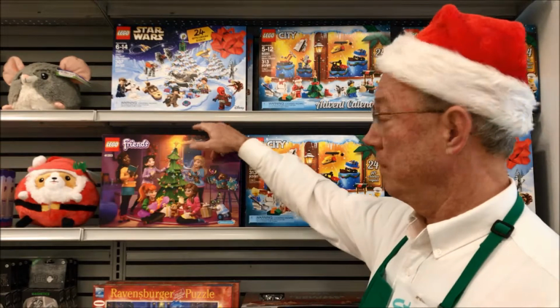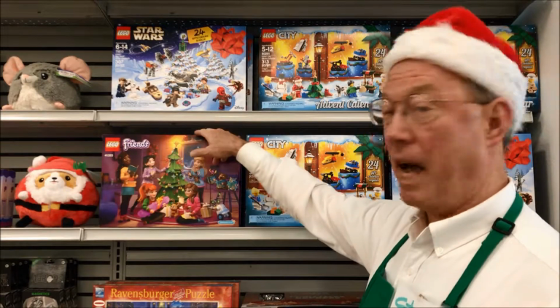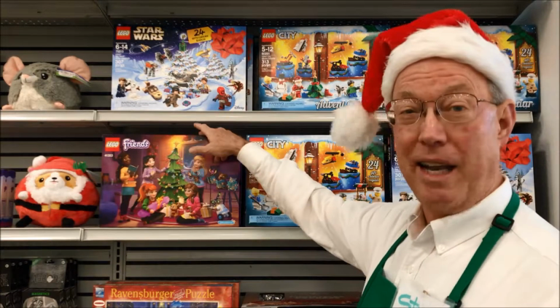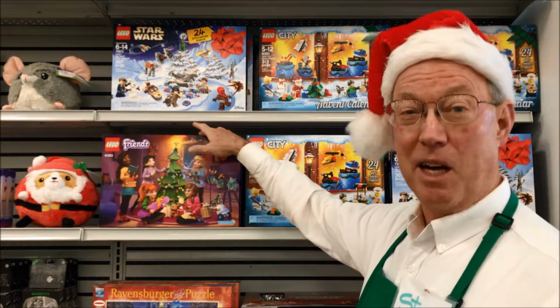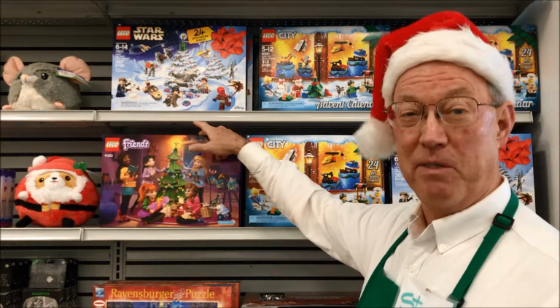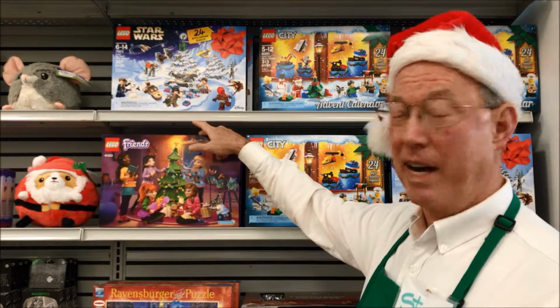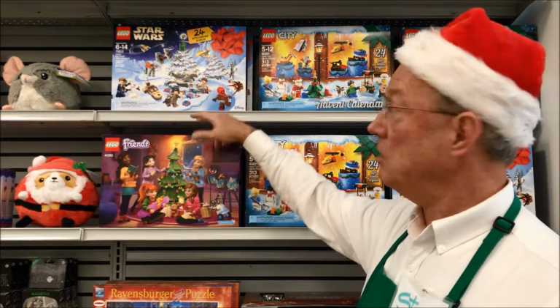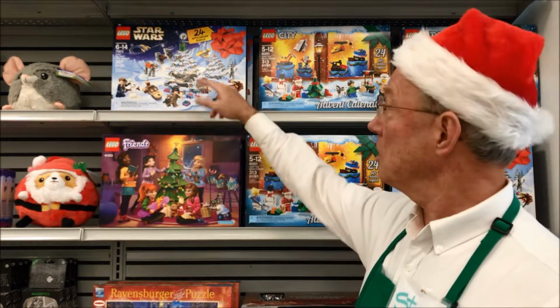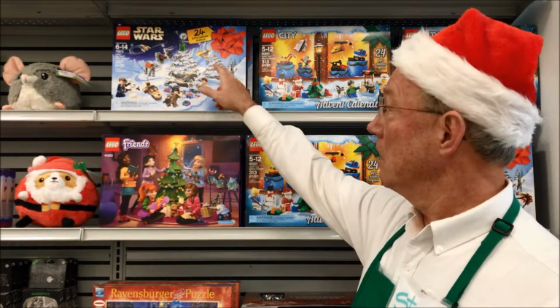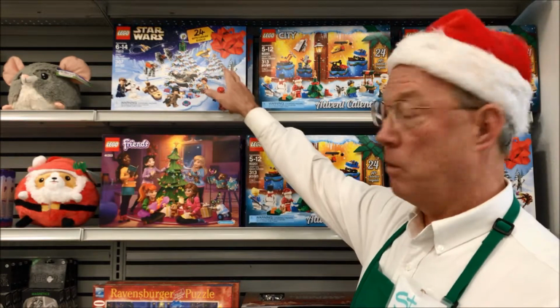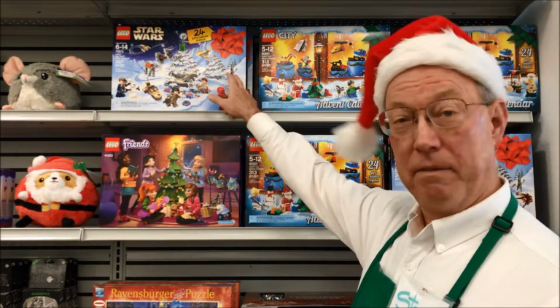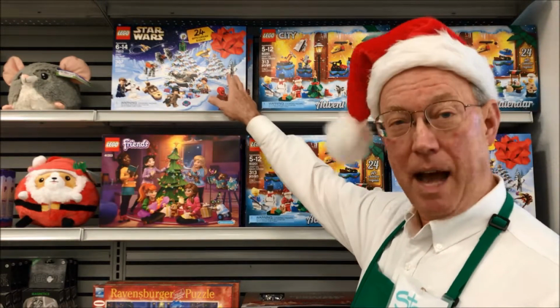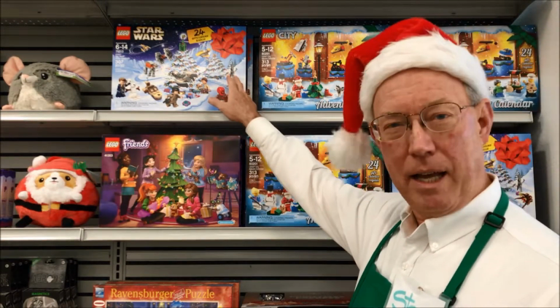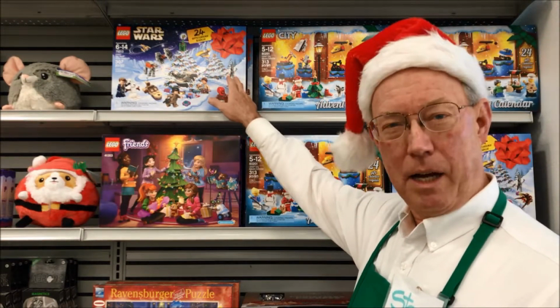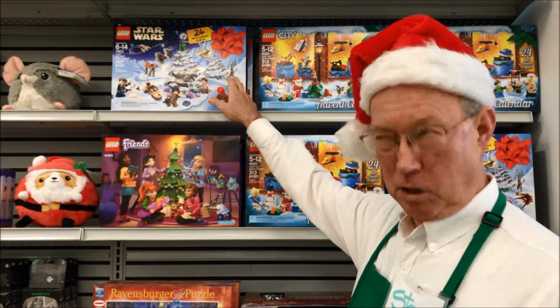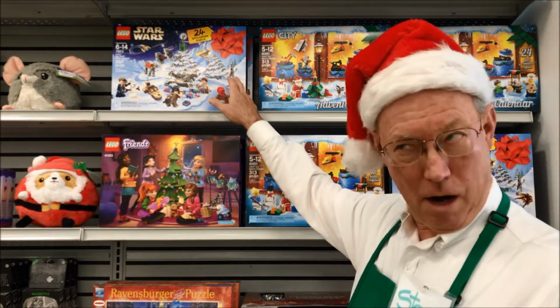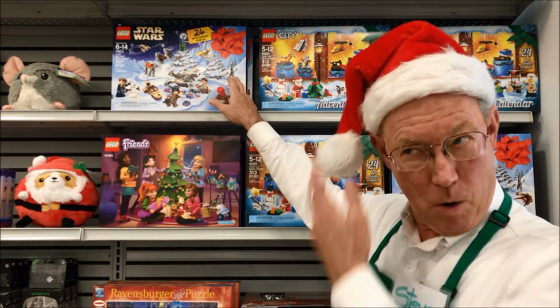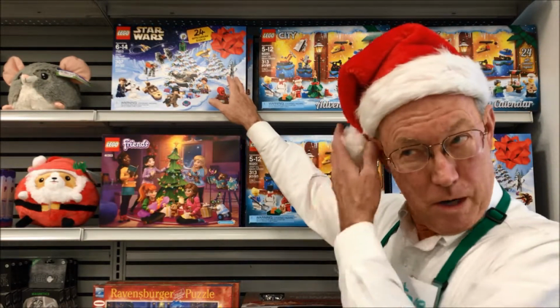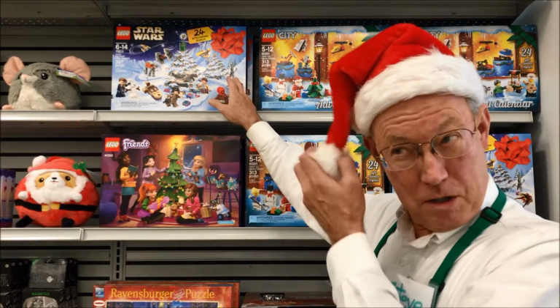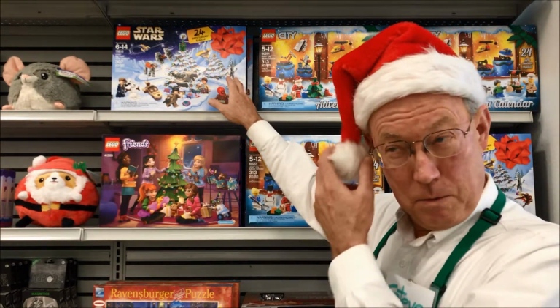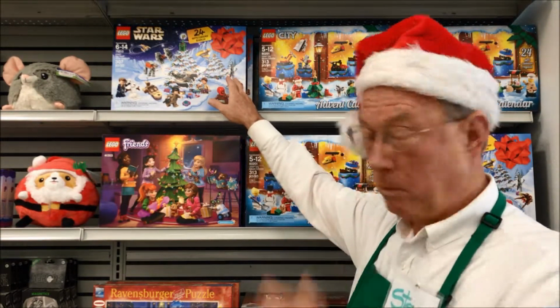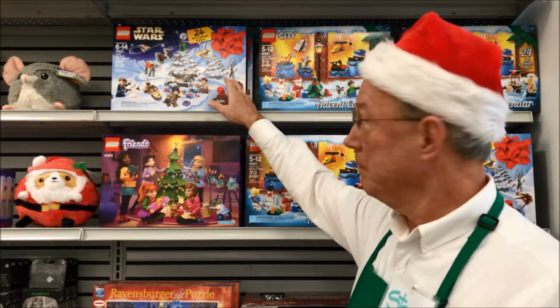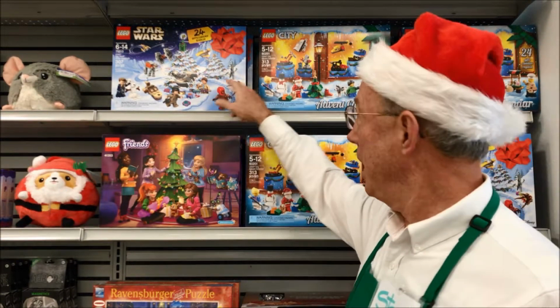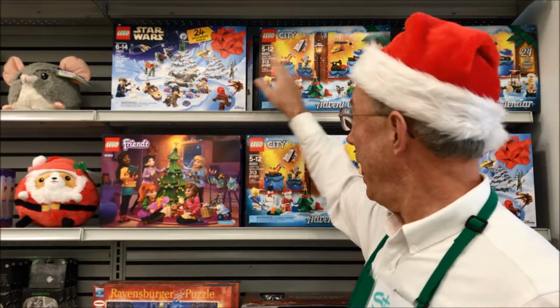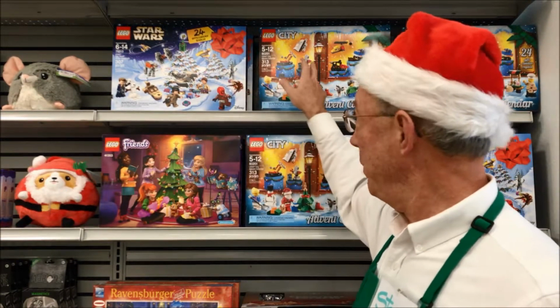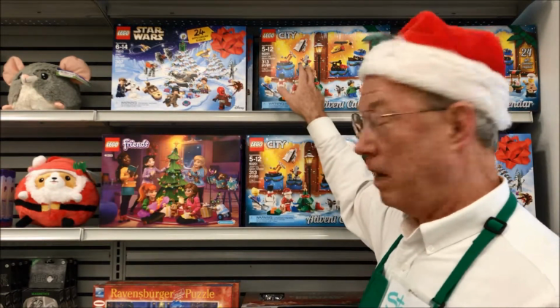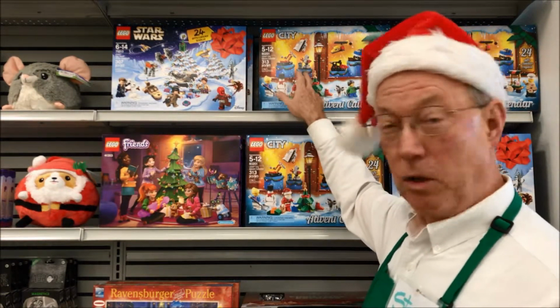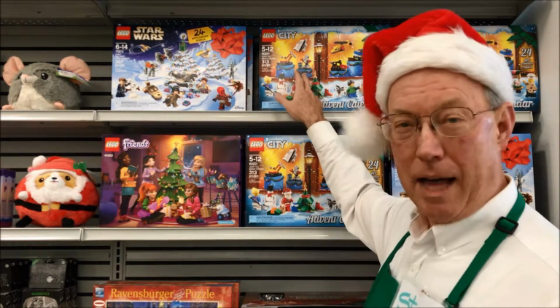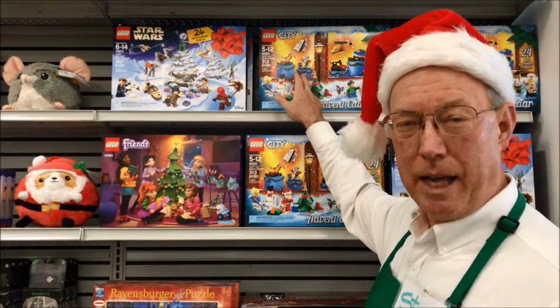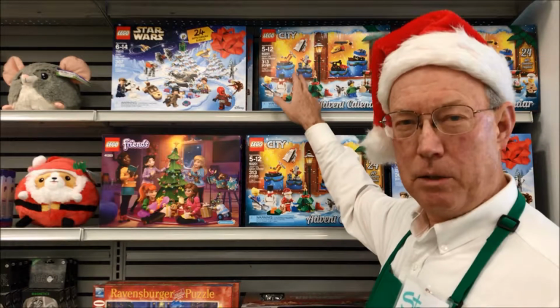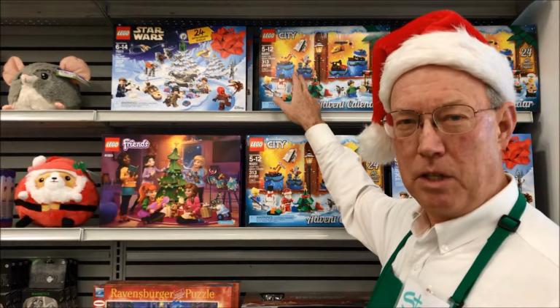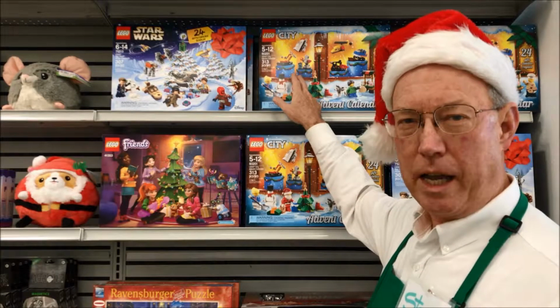We've got LEGO Friends, we've got LEGO Star Wars, and we've also got LEGO City.